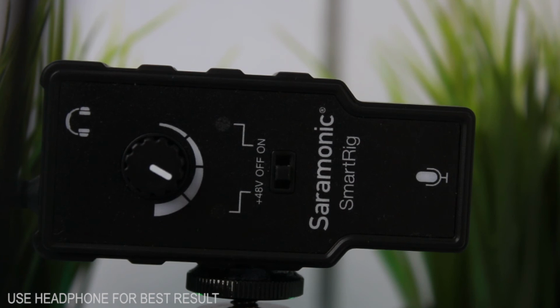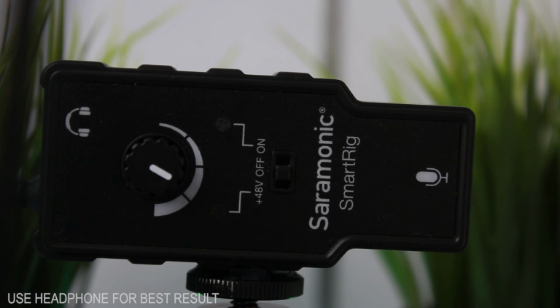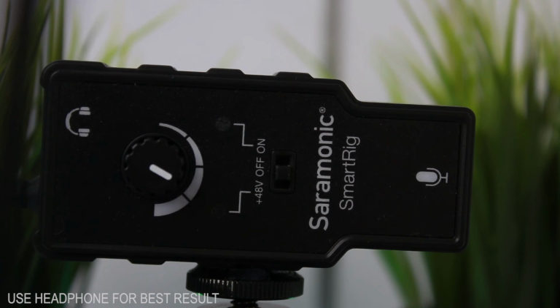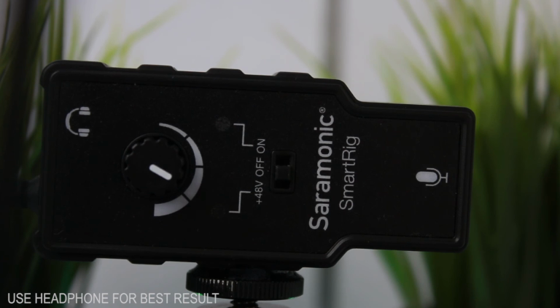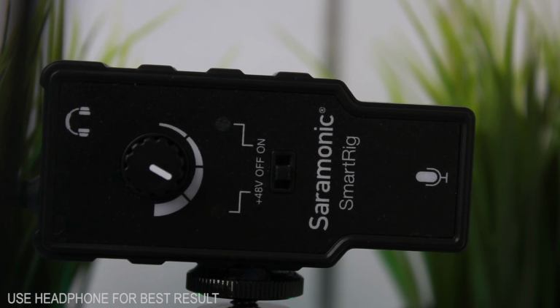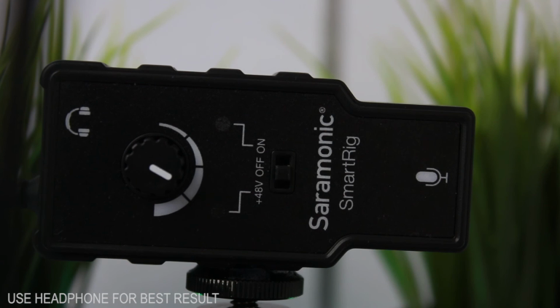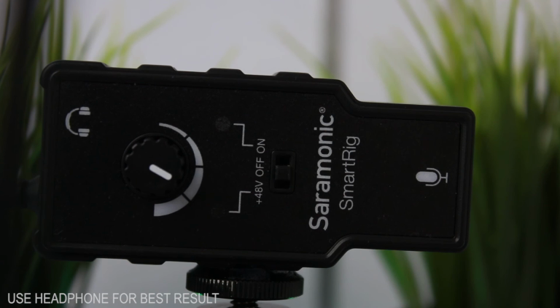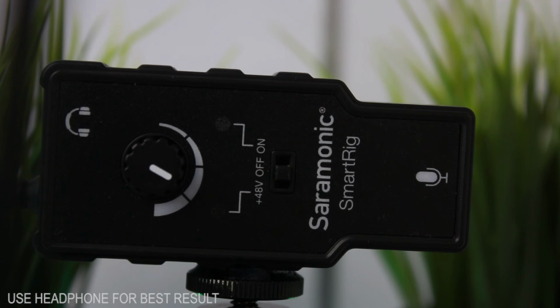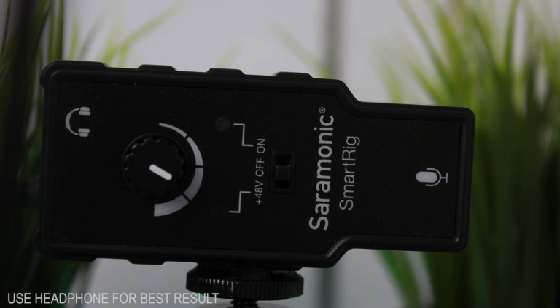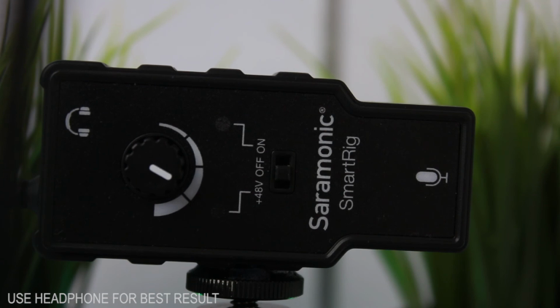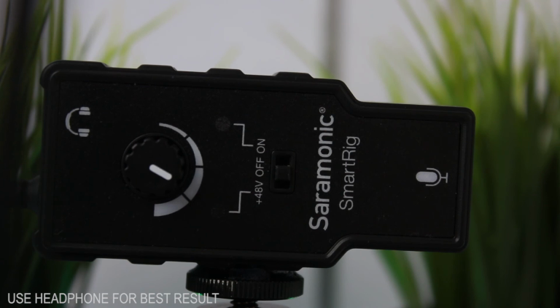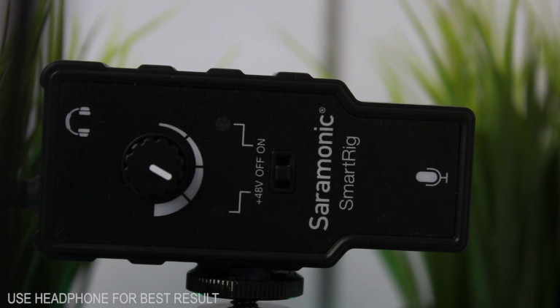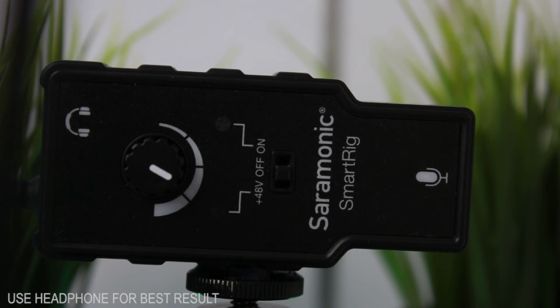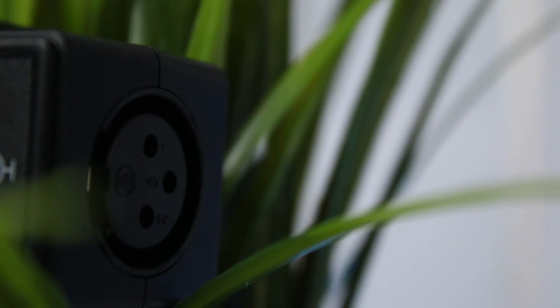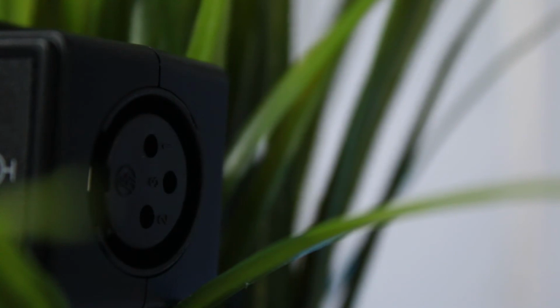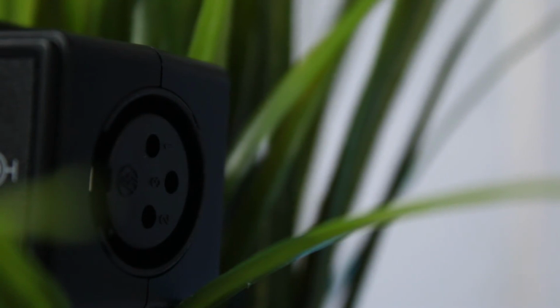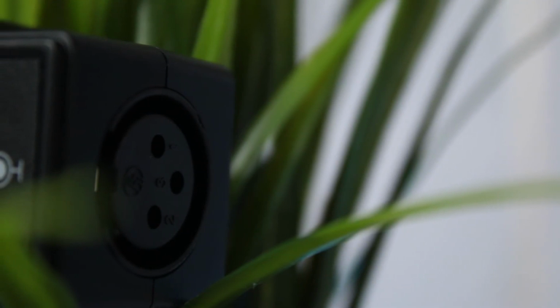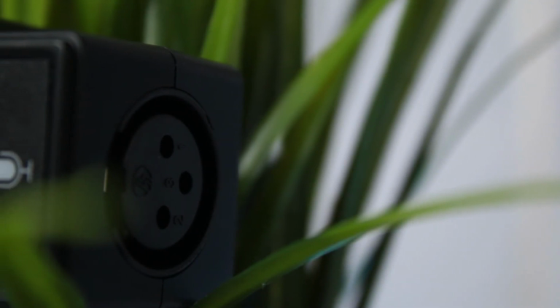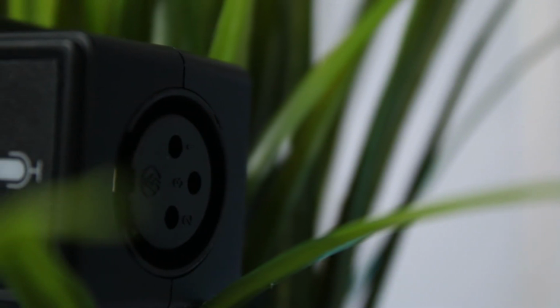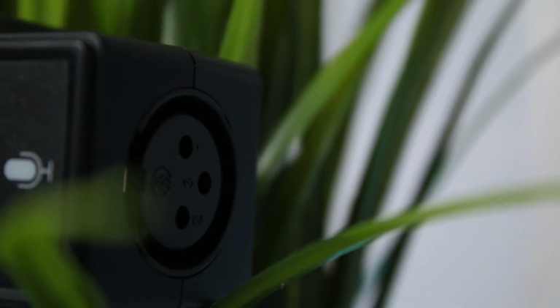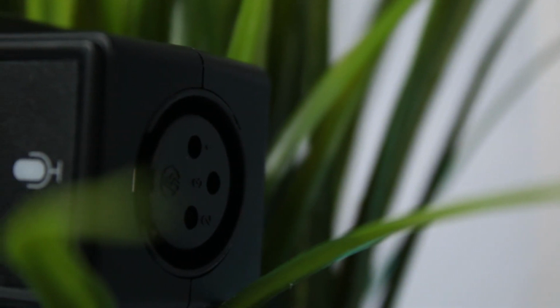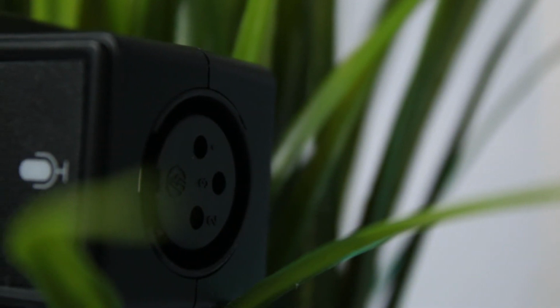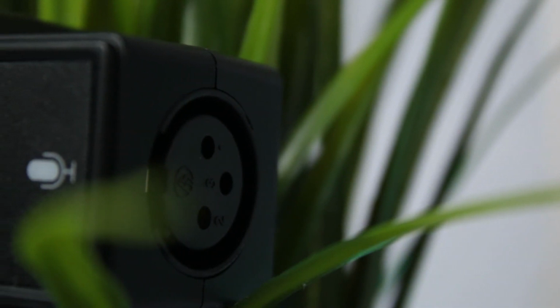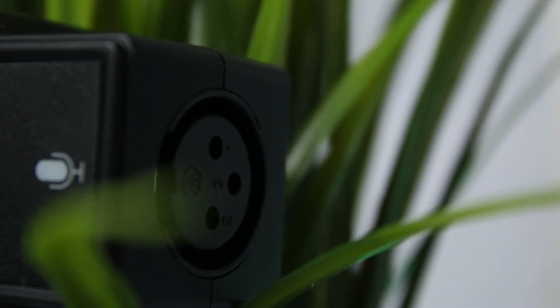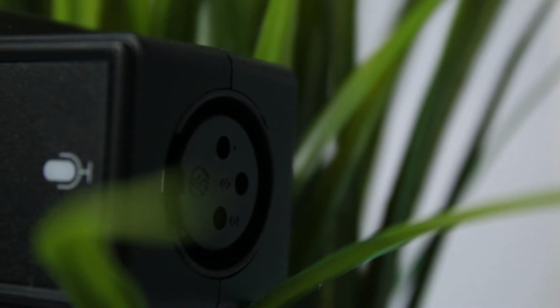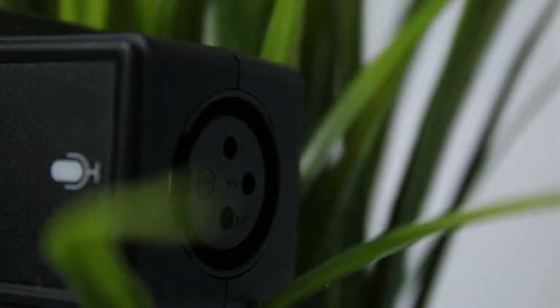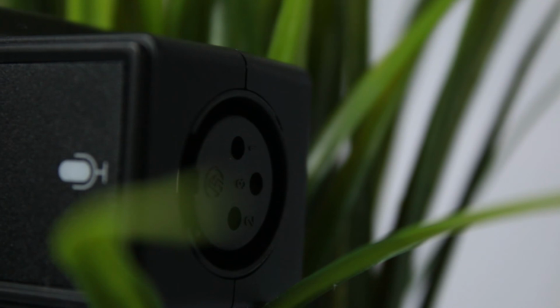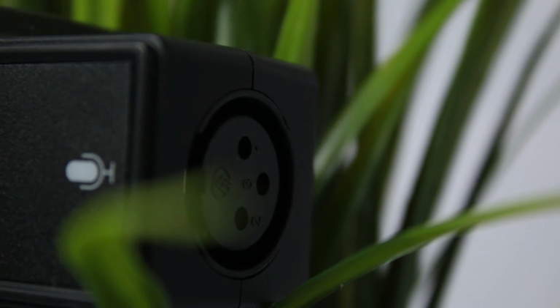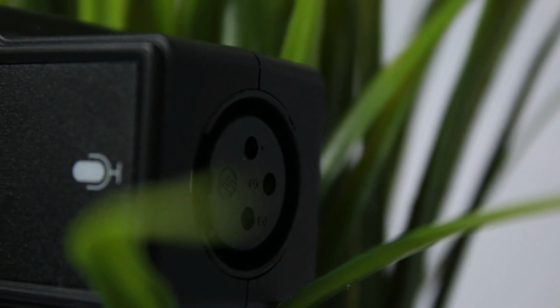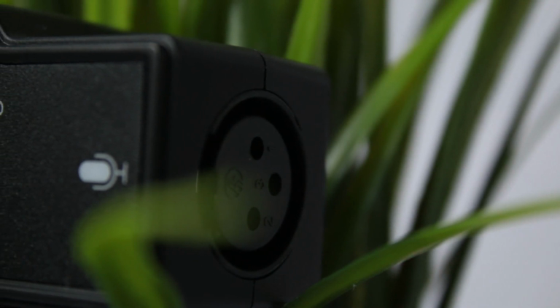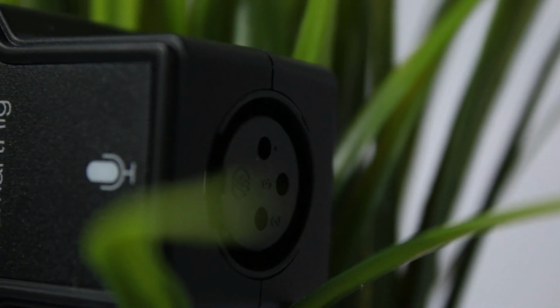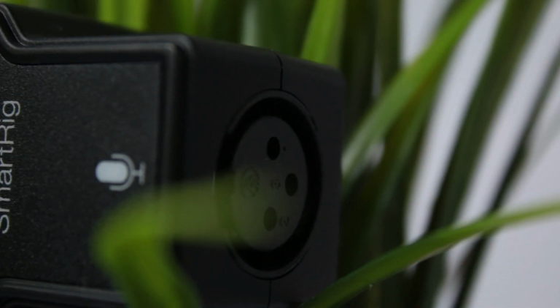And this is a direct audio of the HTDZ-81 plugged in using an XLR to 3.5mm adapter. So that's going to be it for this video.